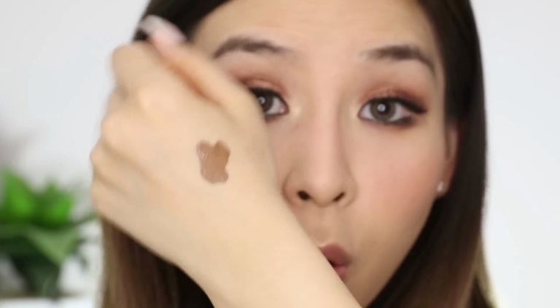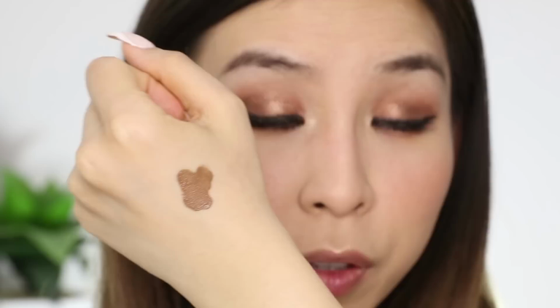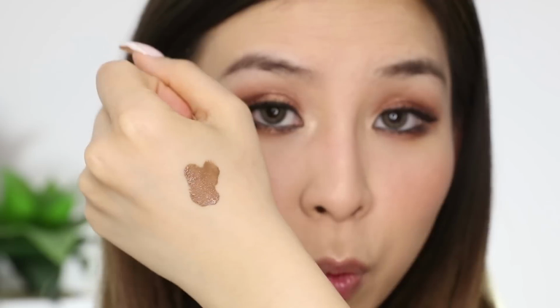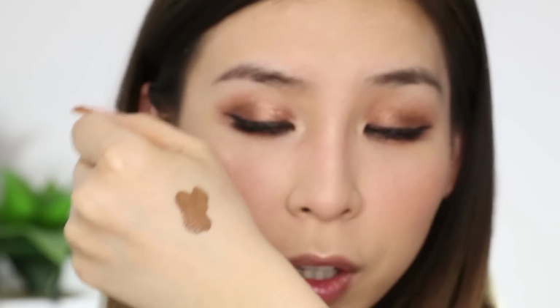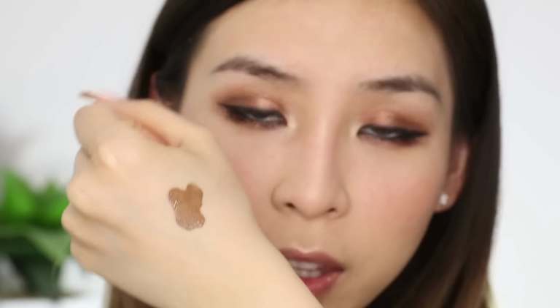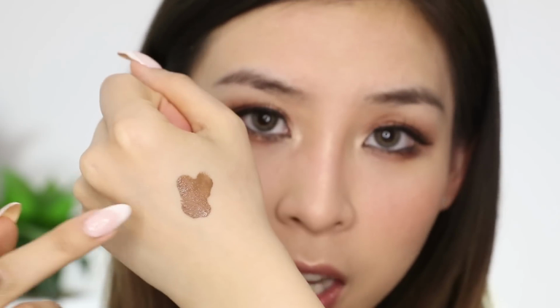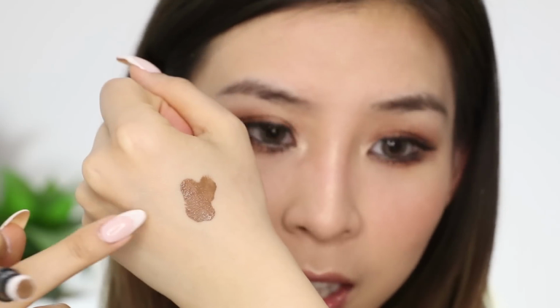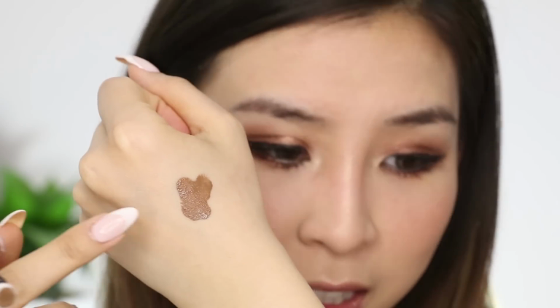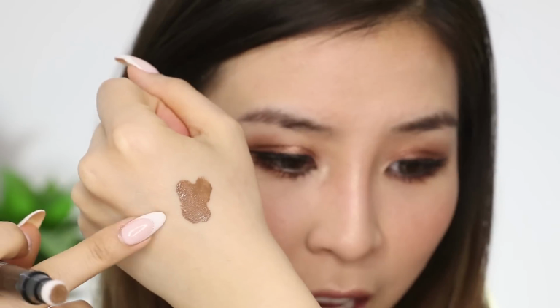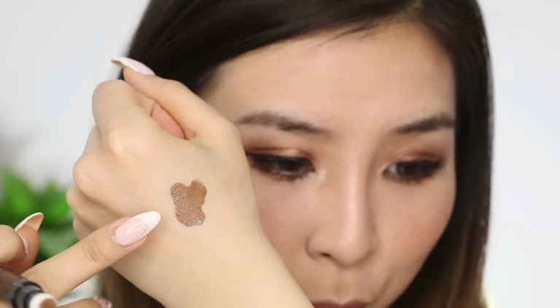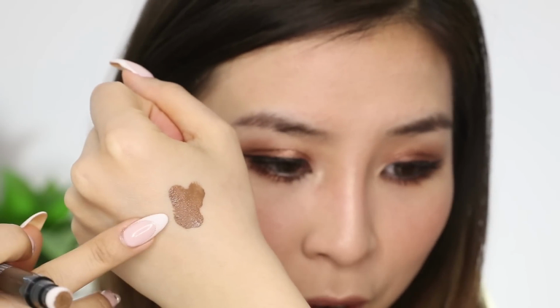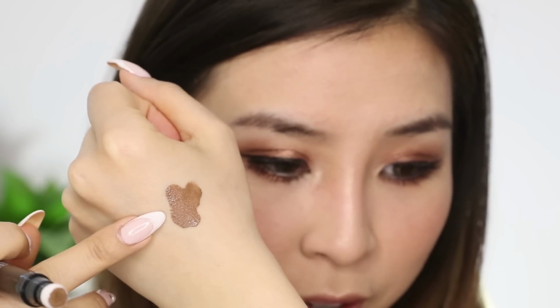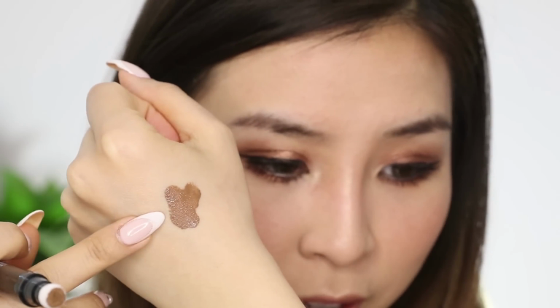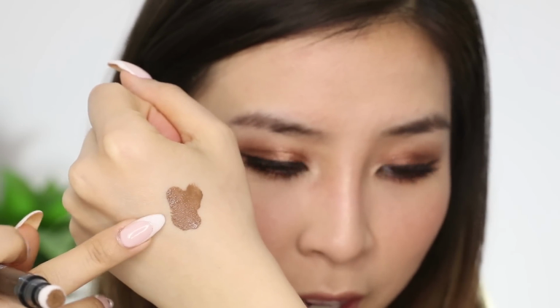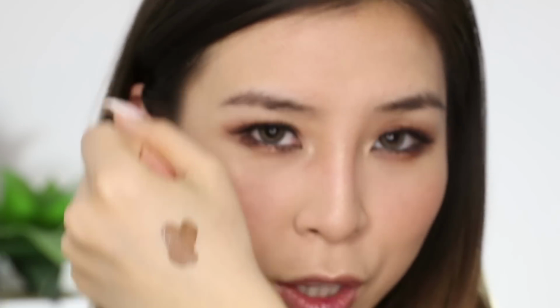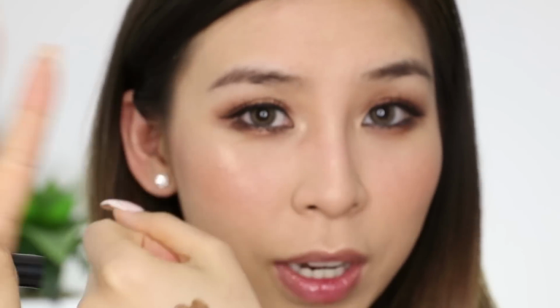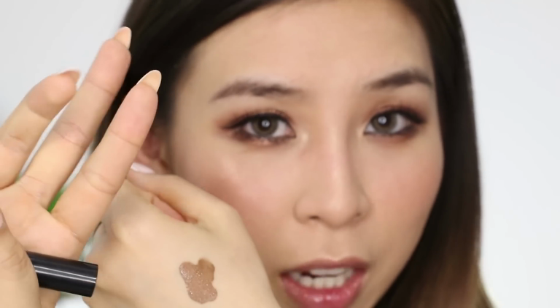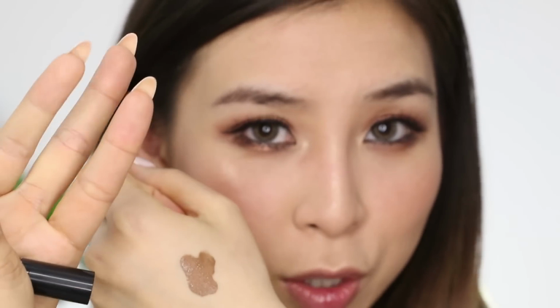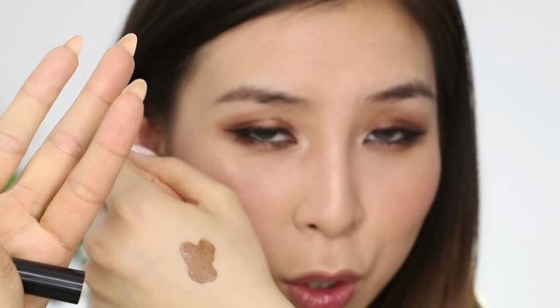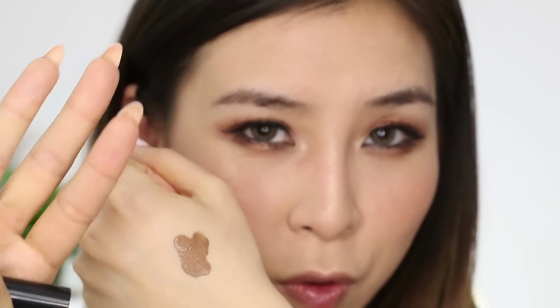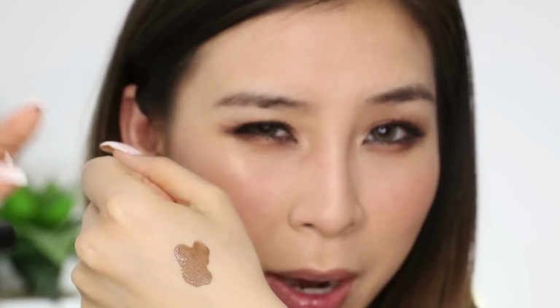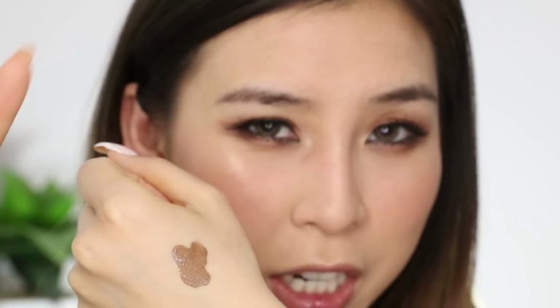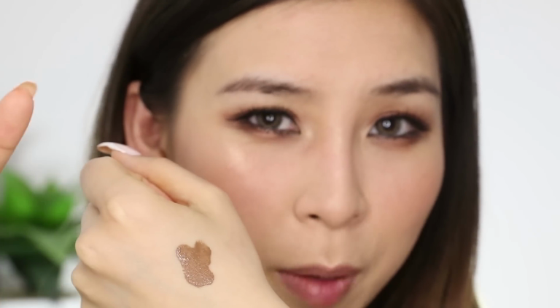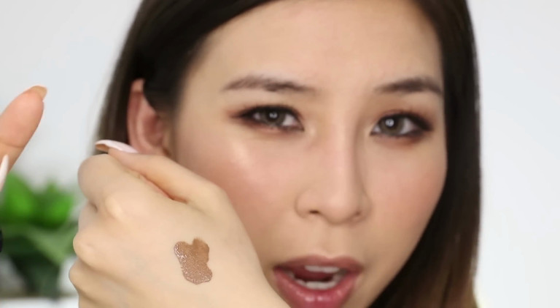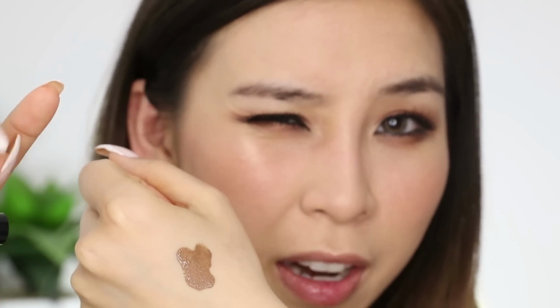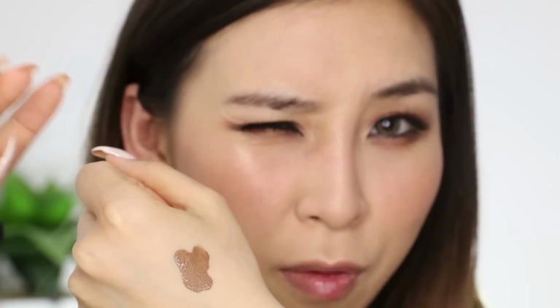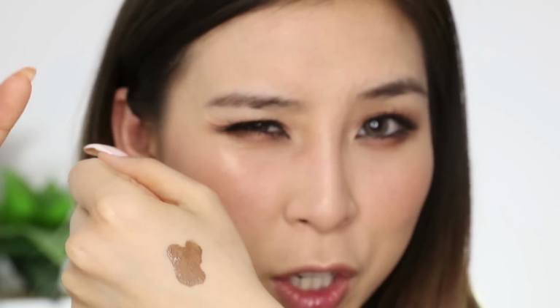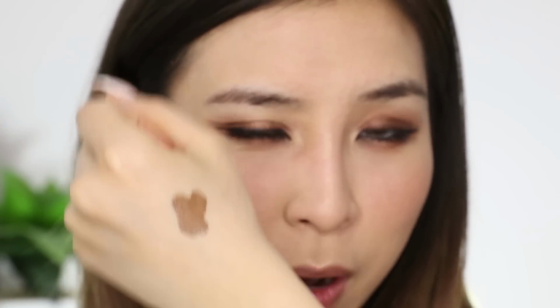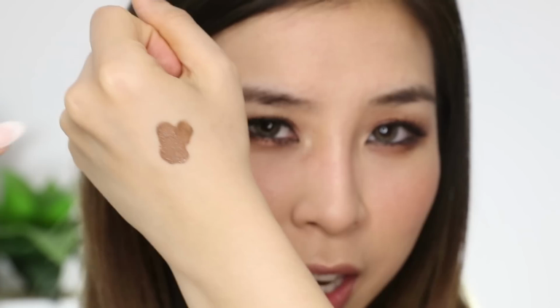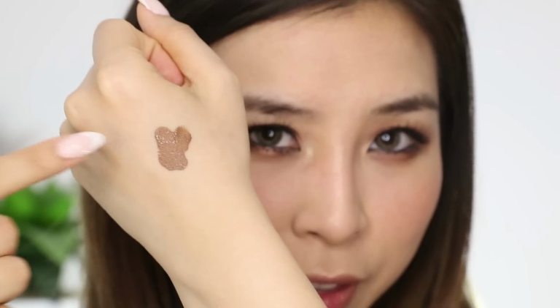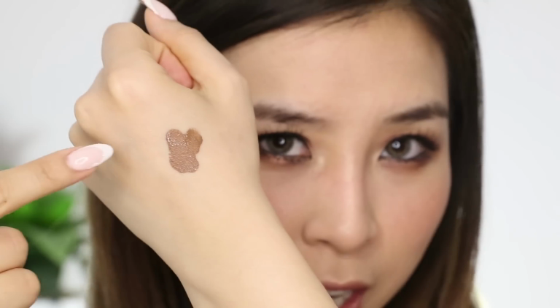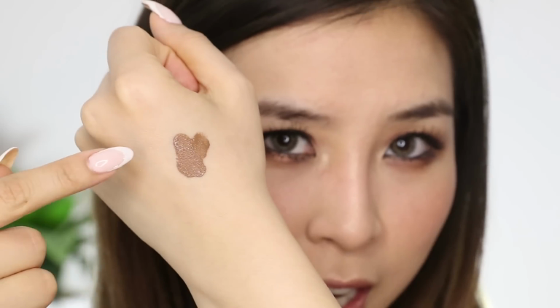Also, if you're wondering, this color is light brown. There are three colors to choose from: a dark brown, a reddish brown, and this color.